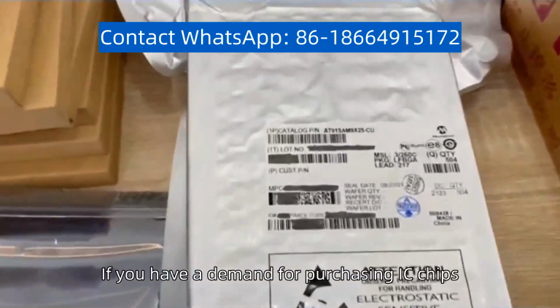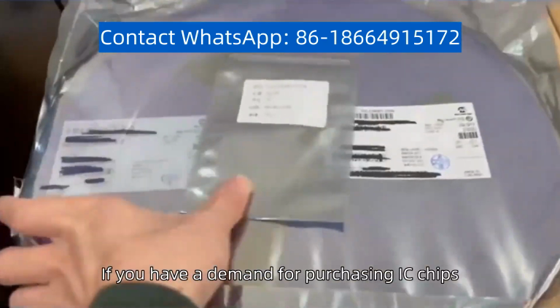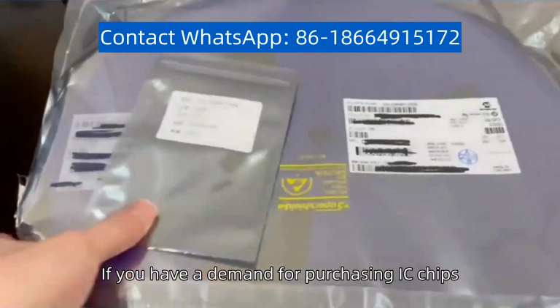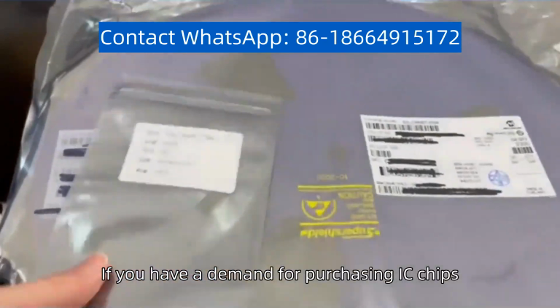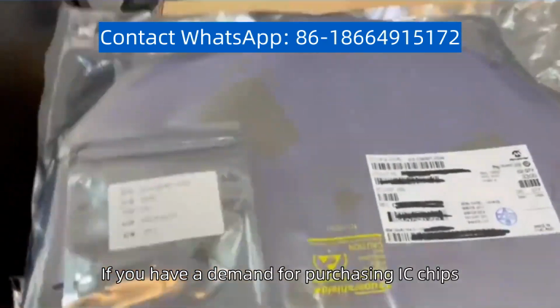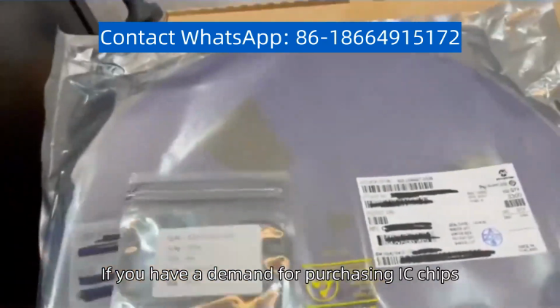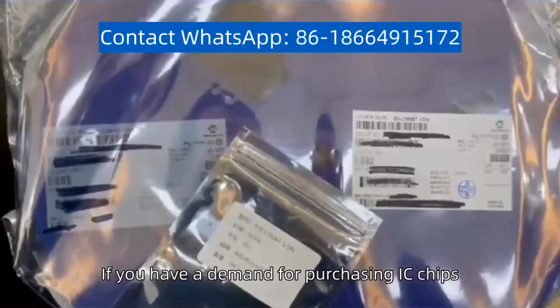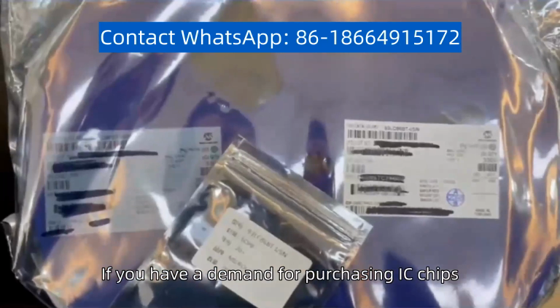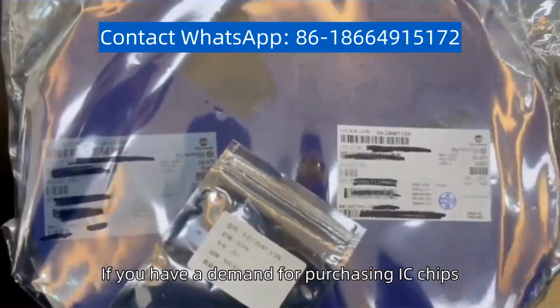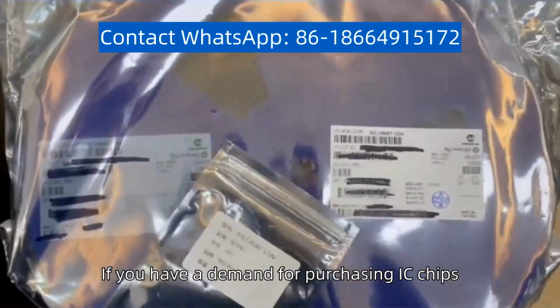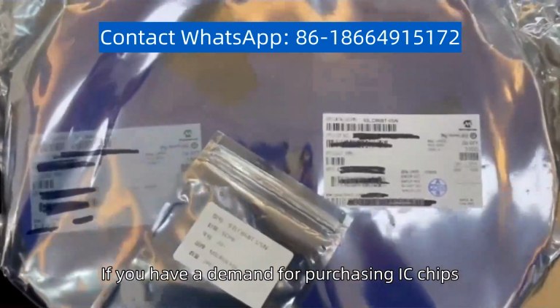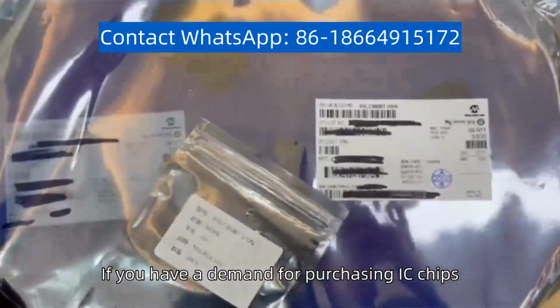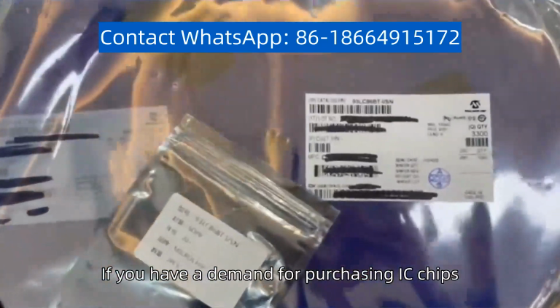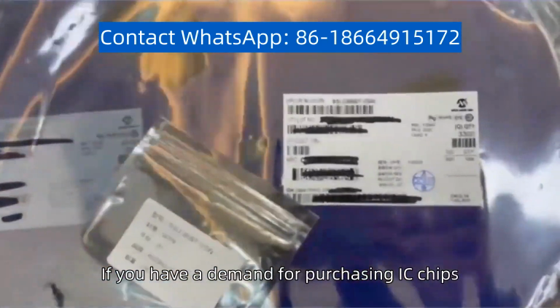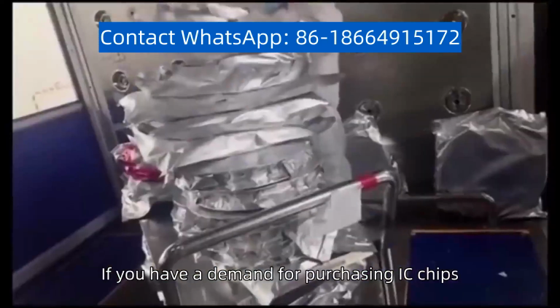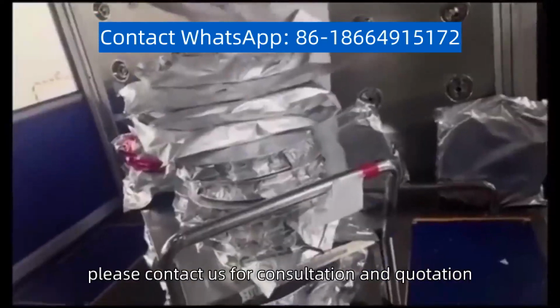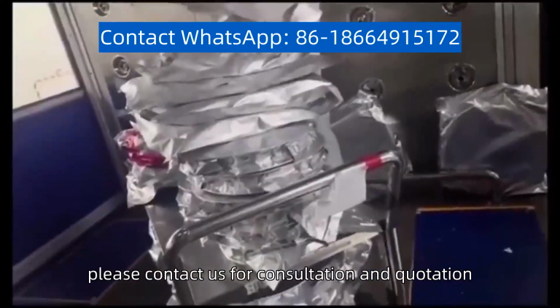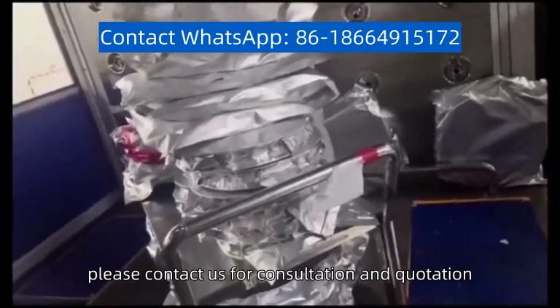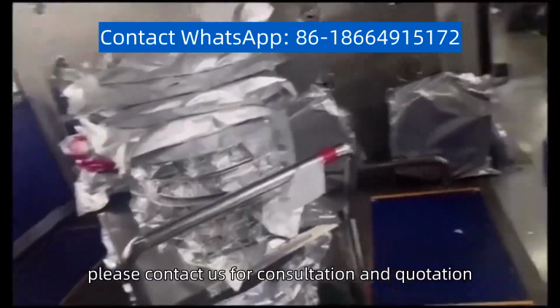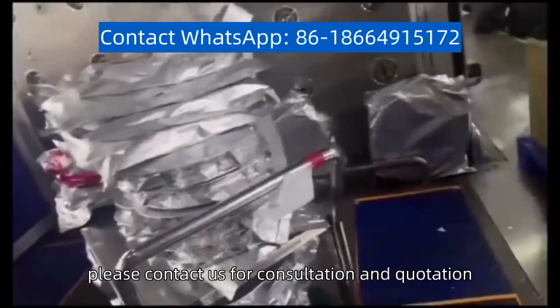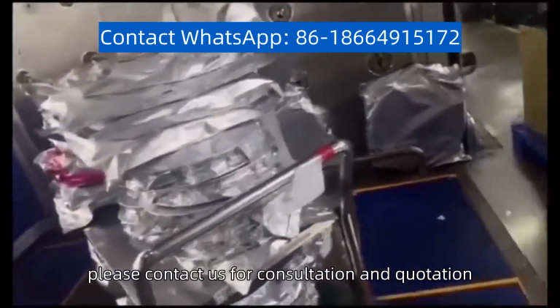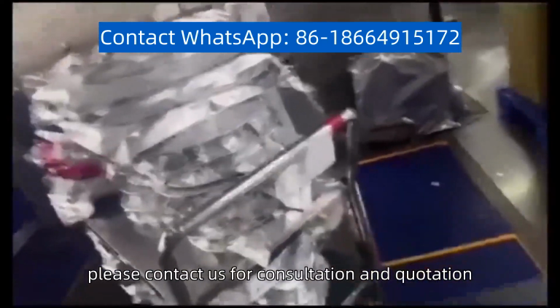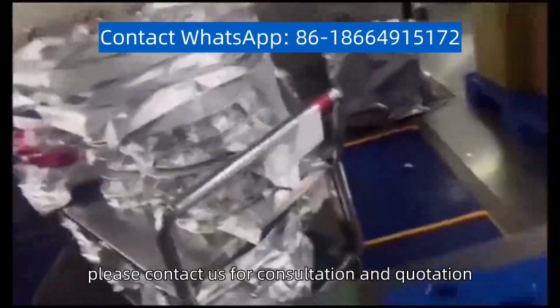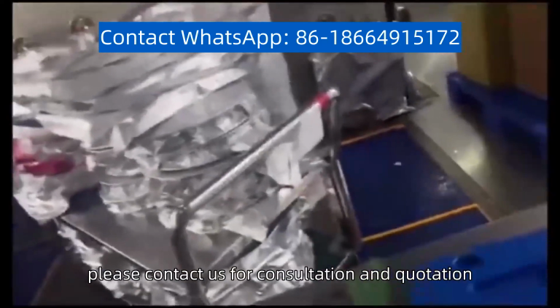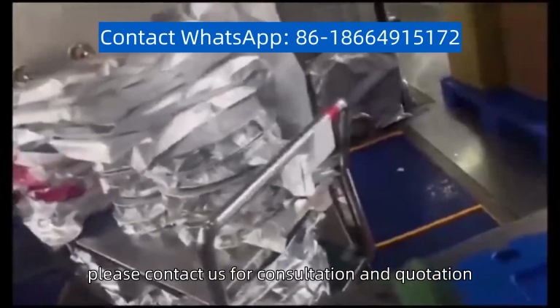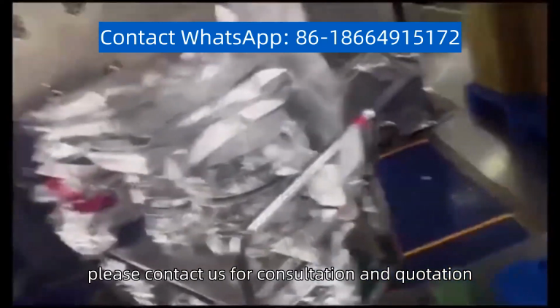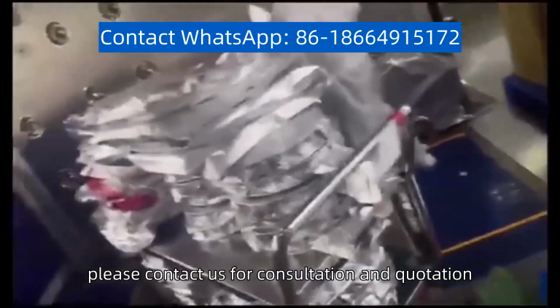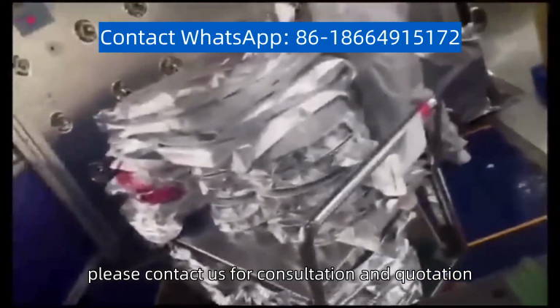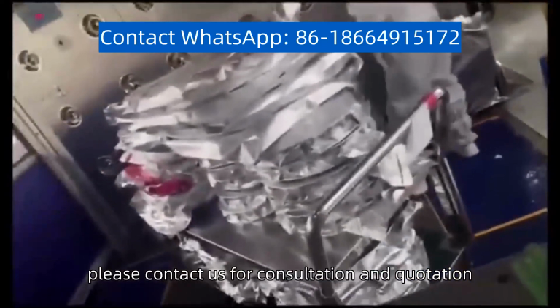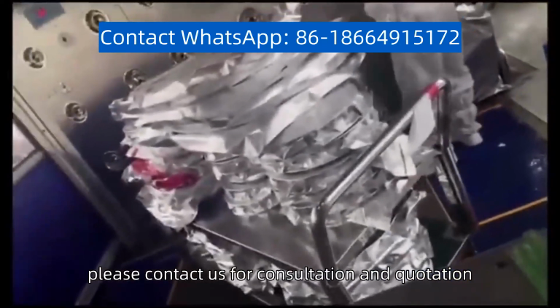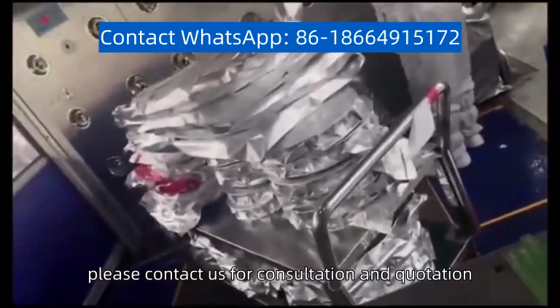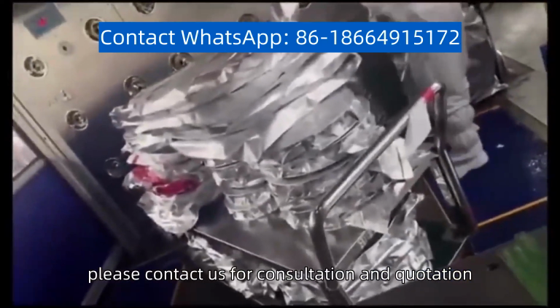If you have a demand for purchasing IC chips, please contact us for consultation and quotation.